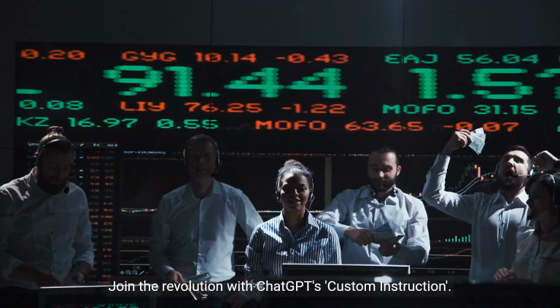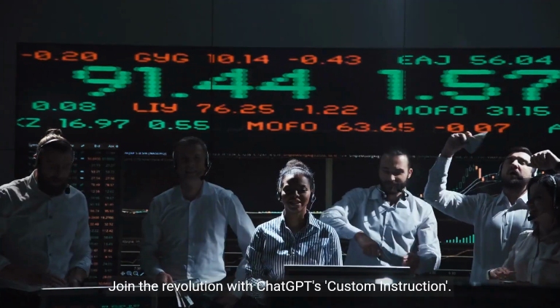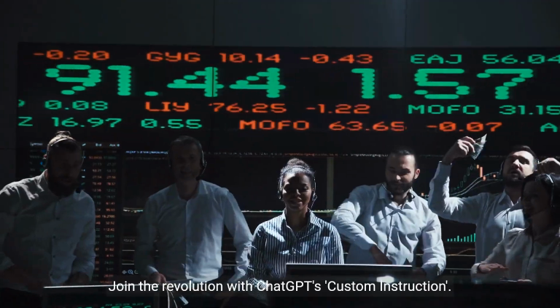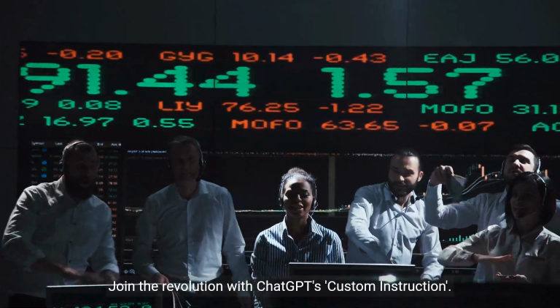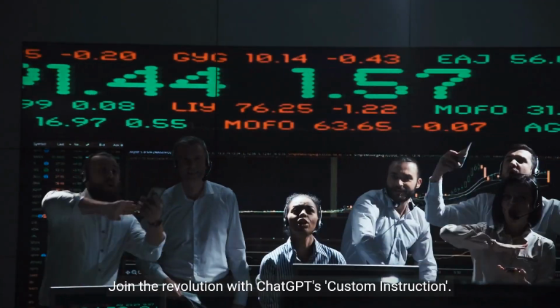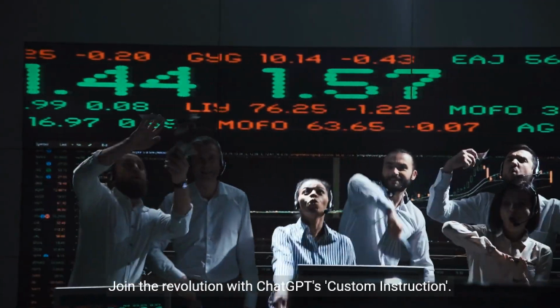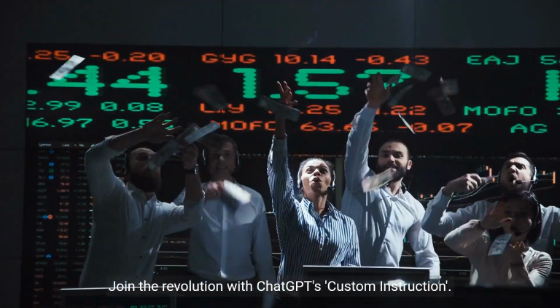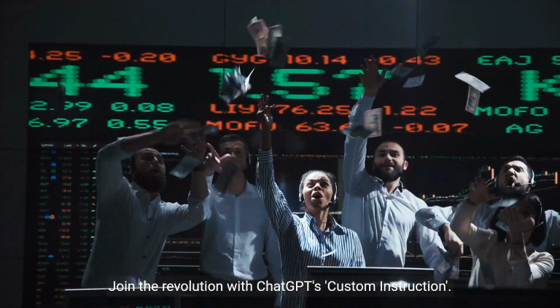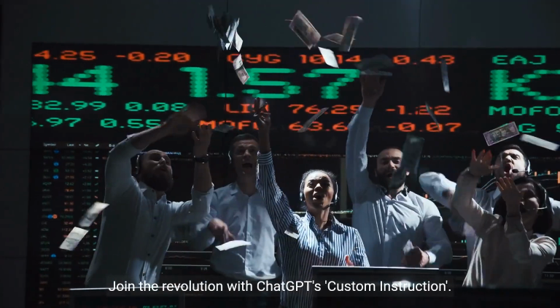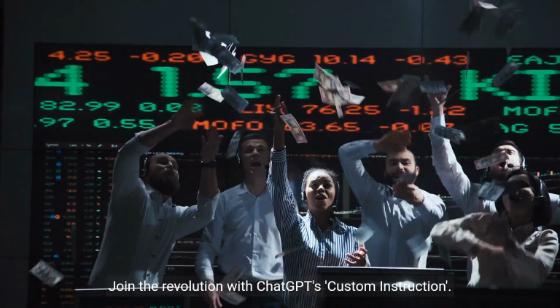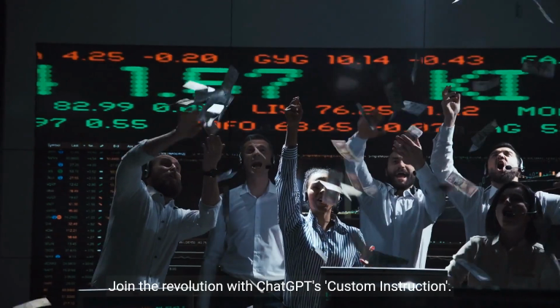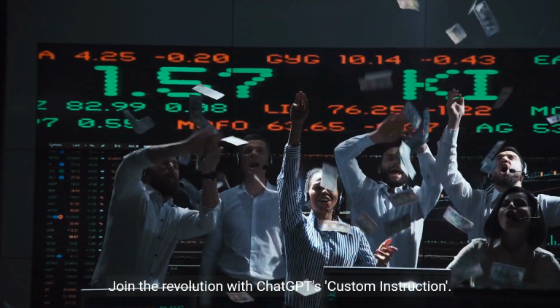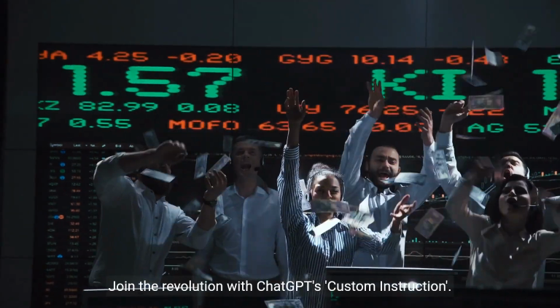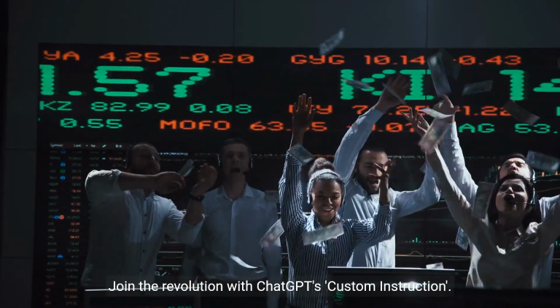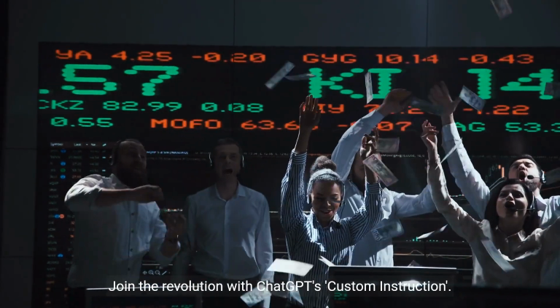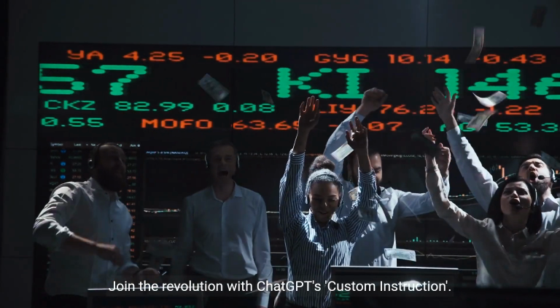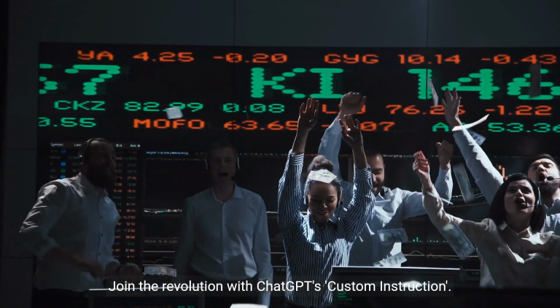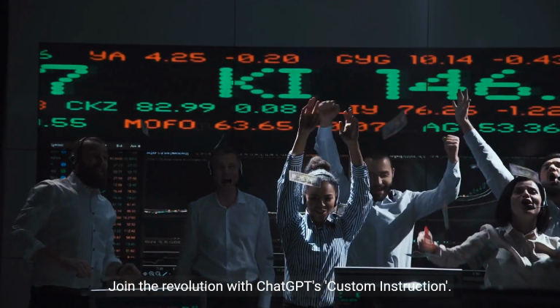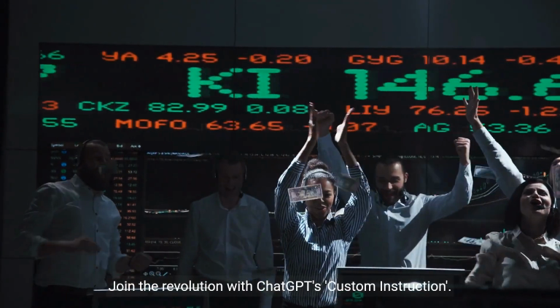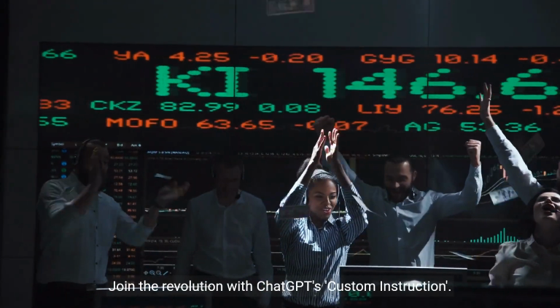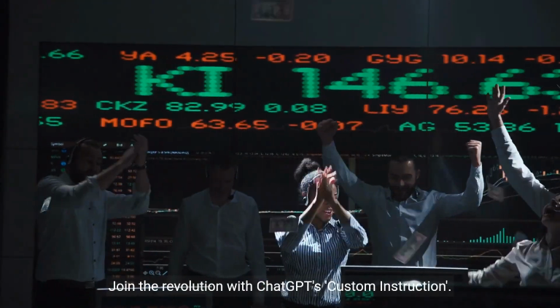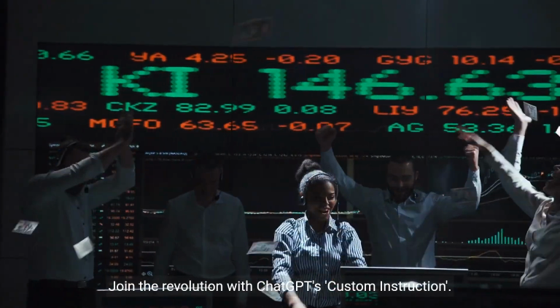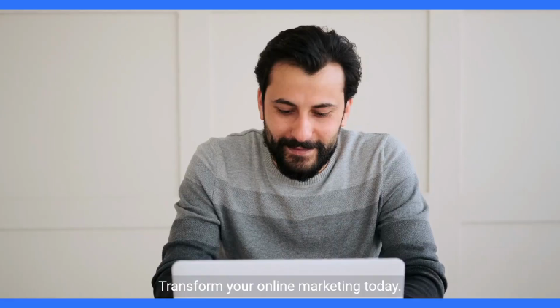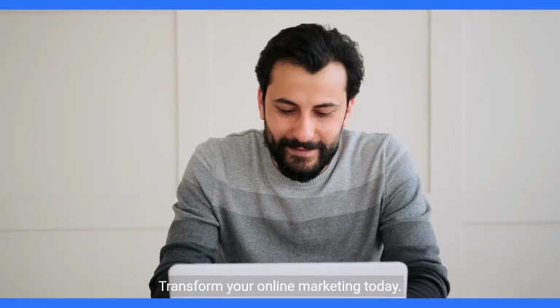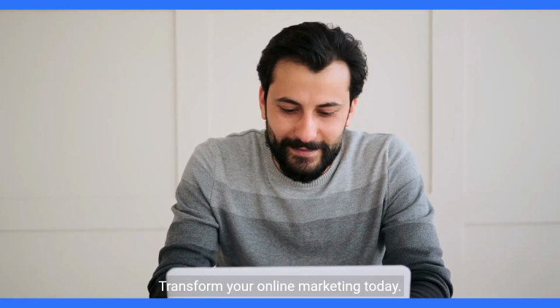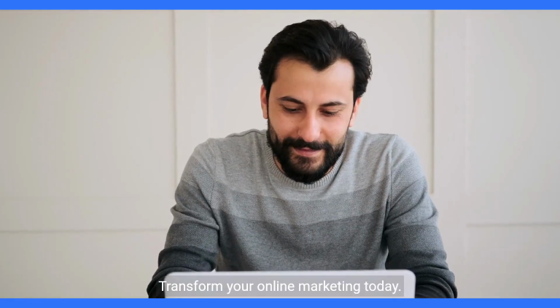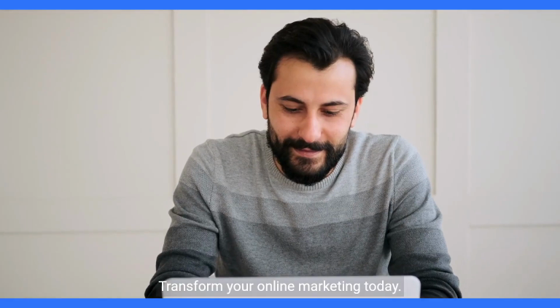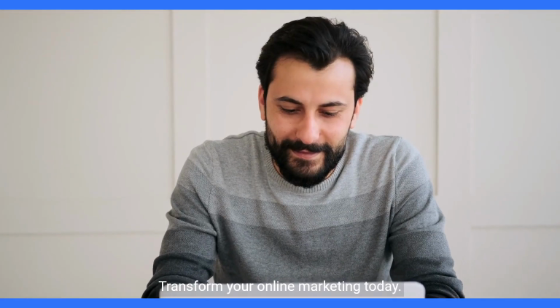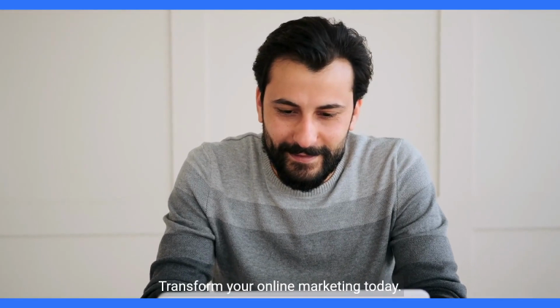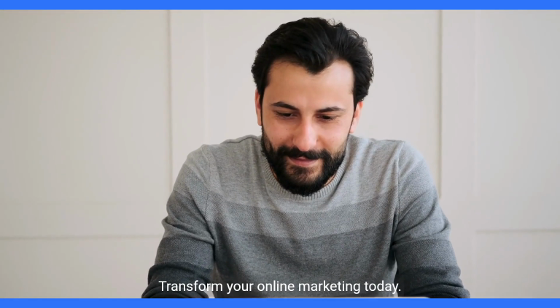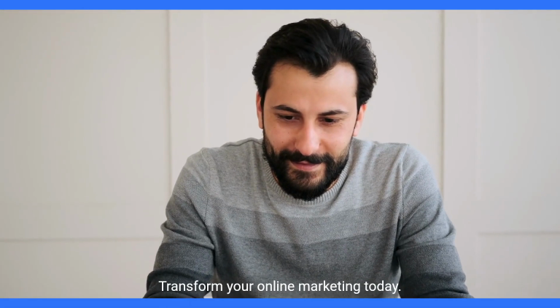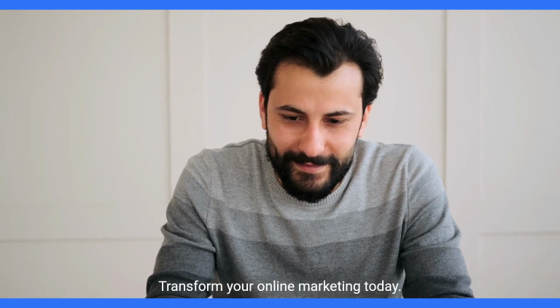Join the revolution with ChatGPT's Custom Instruction. Transform your online marketing today.